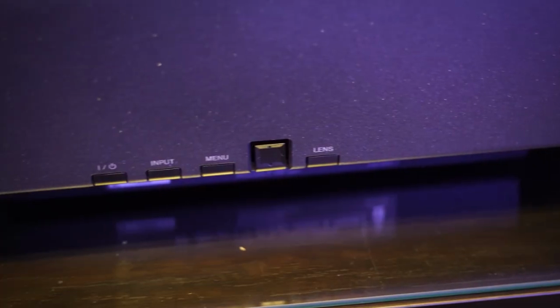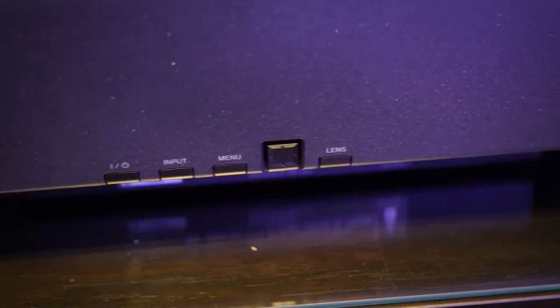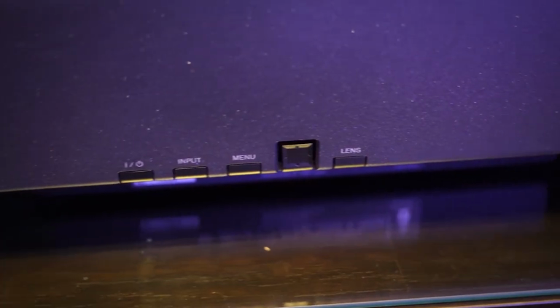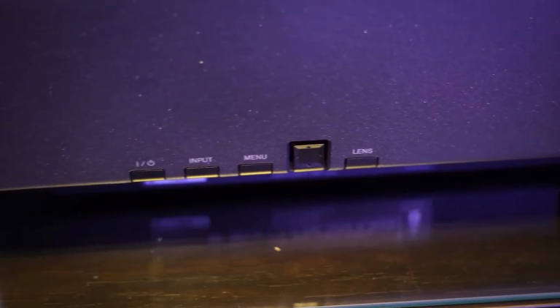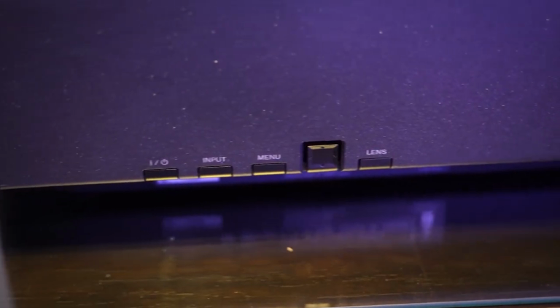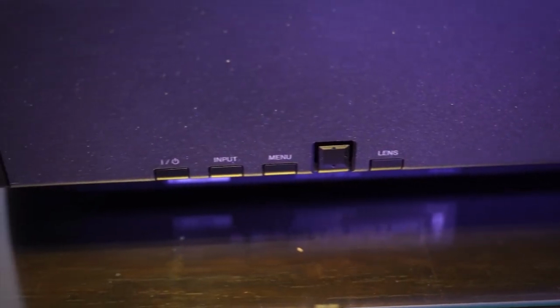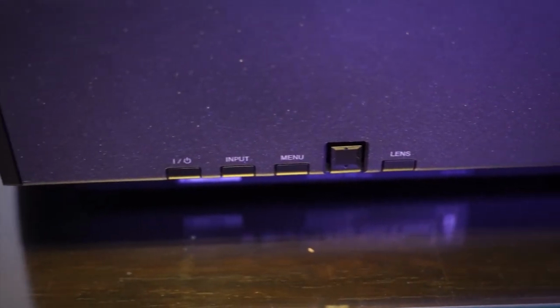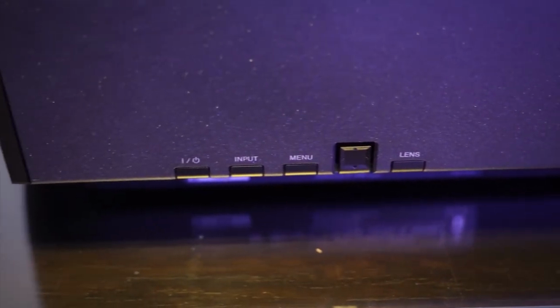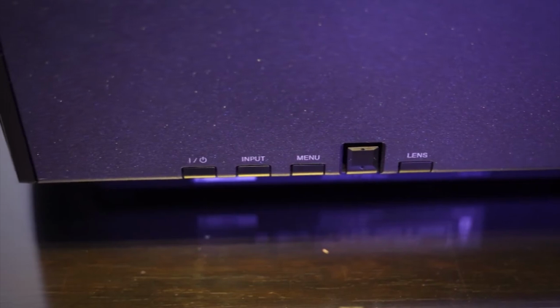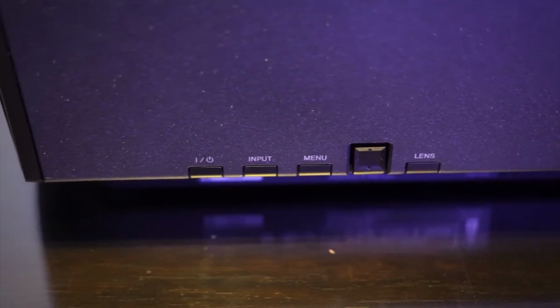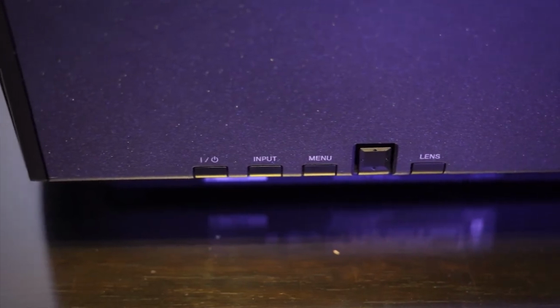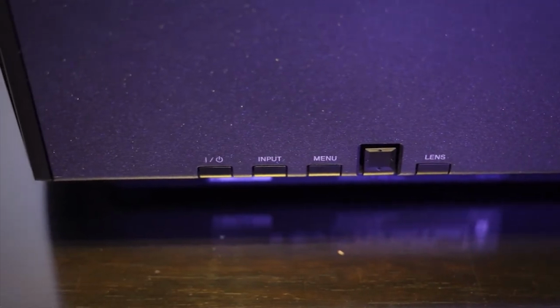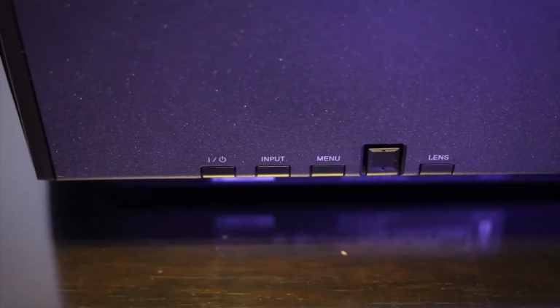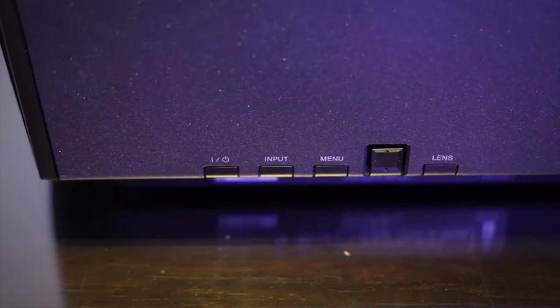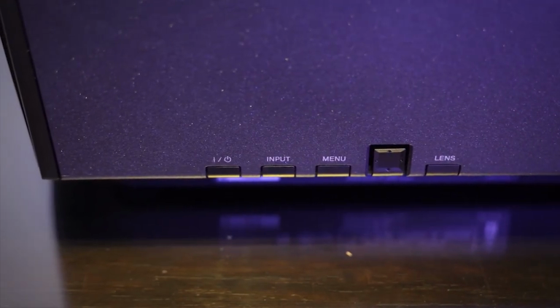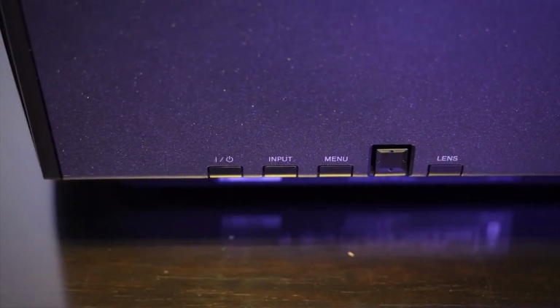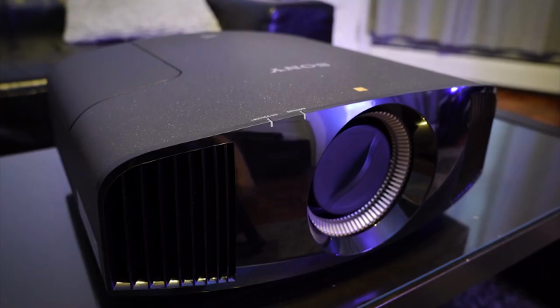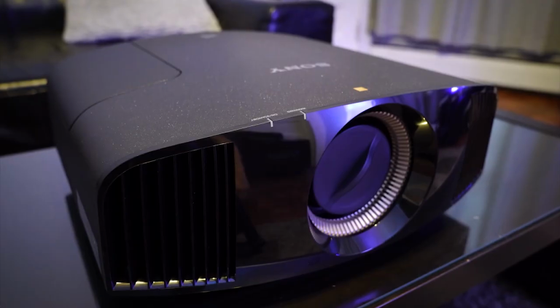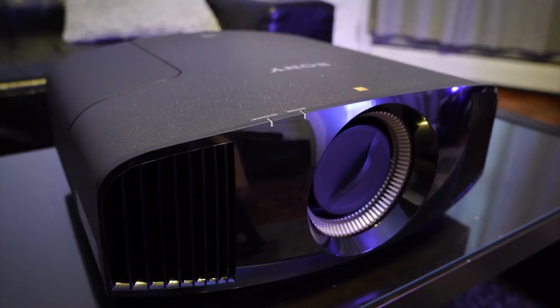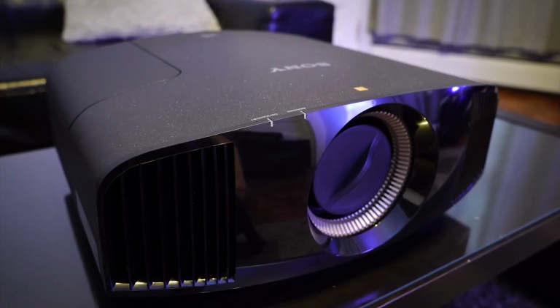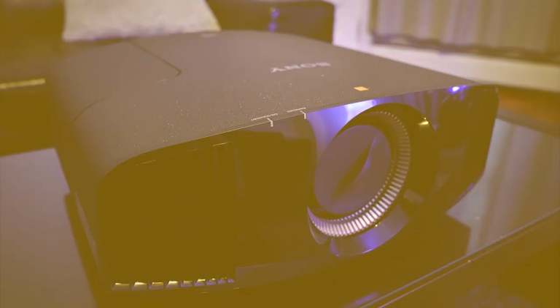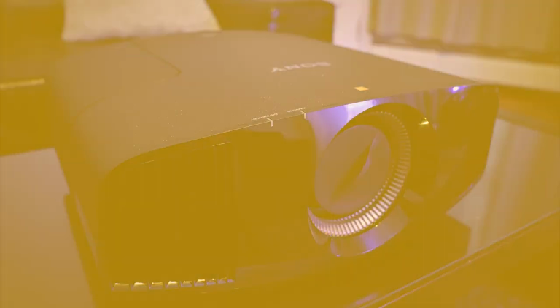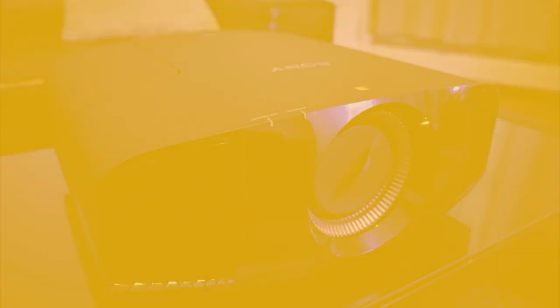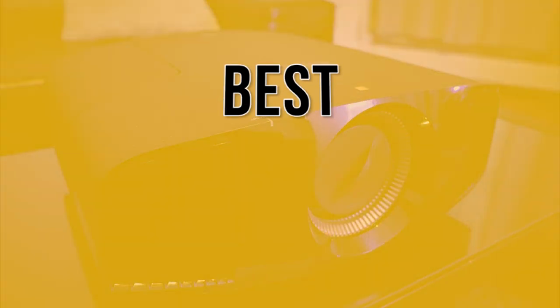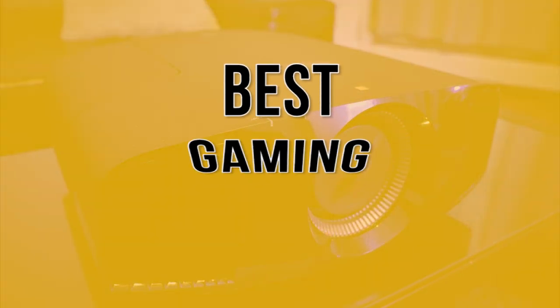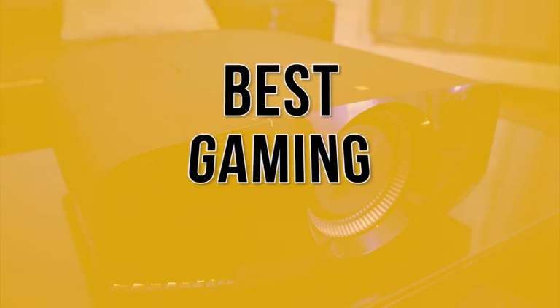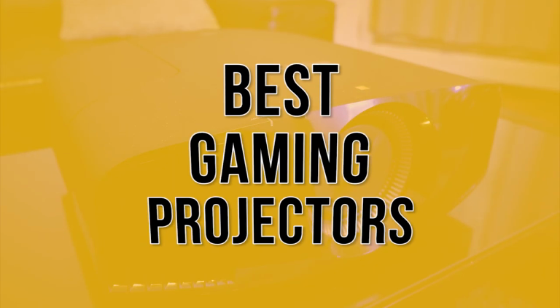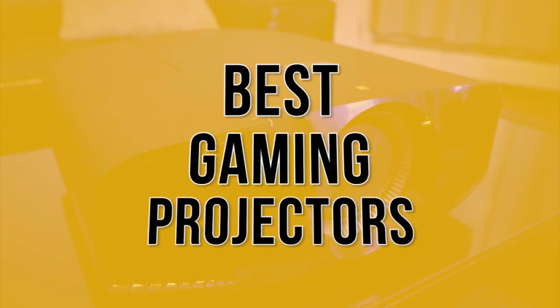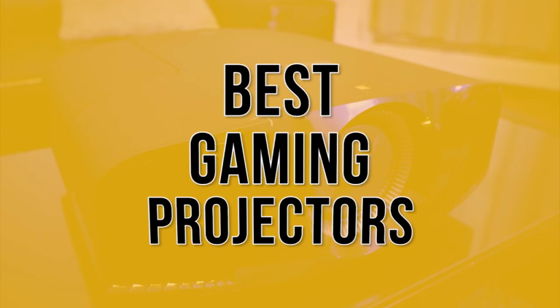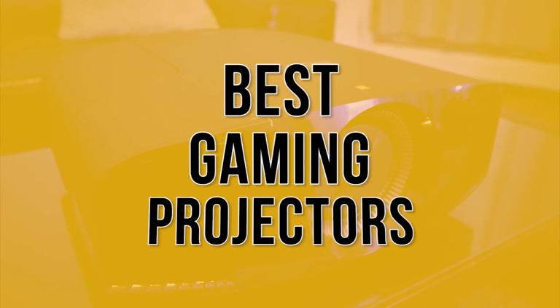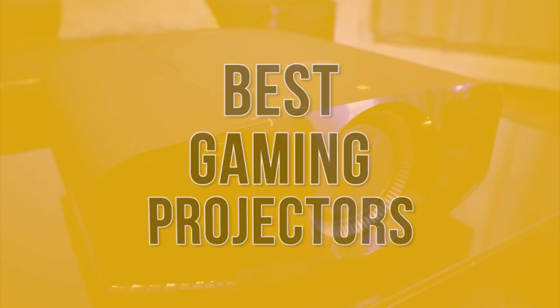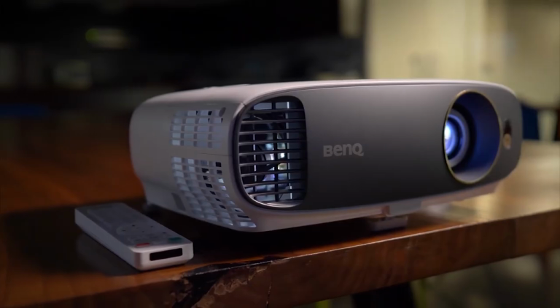Stay with us until the end because you don't want to miss our number one pick as we count down the five best gaming projectors.